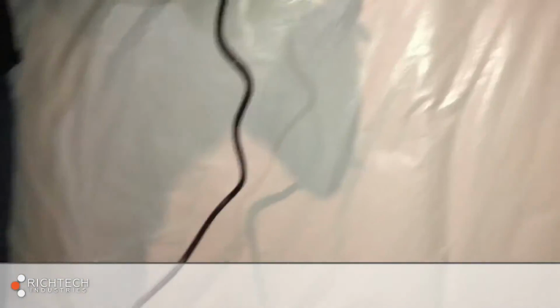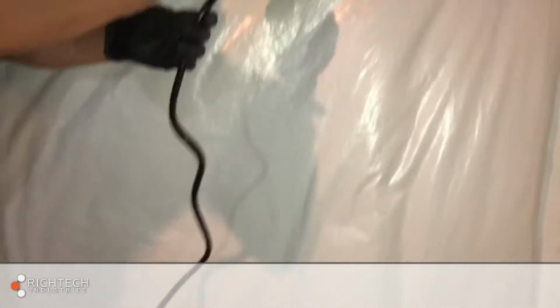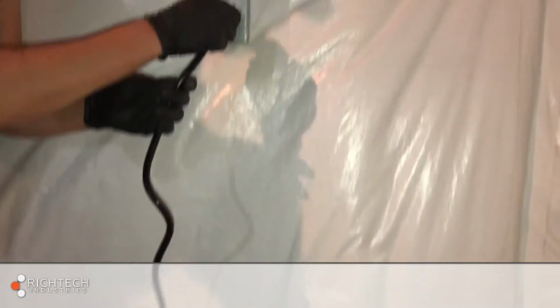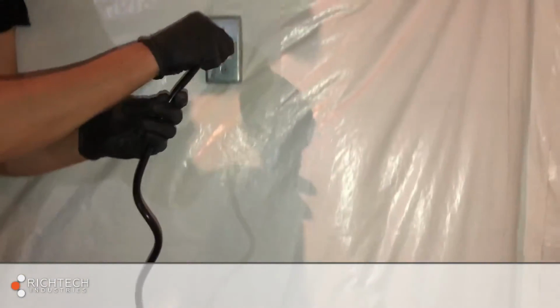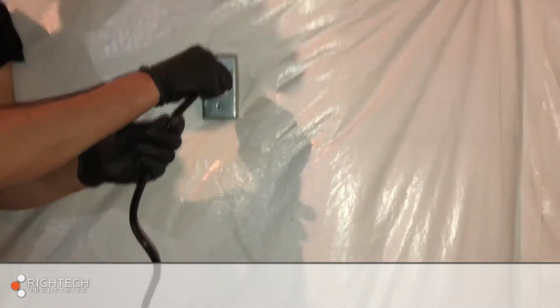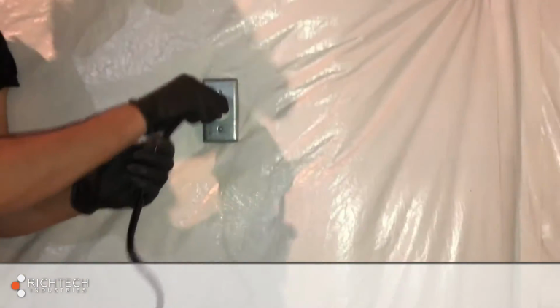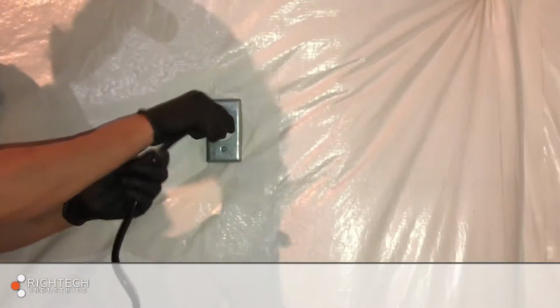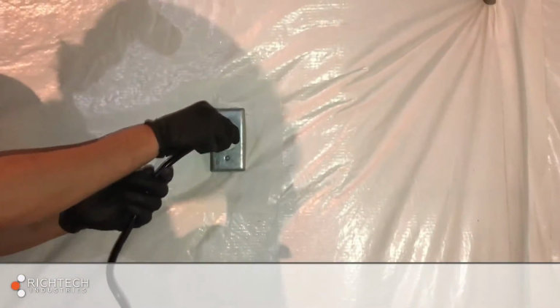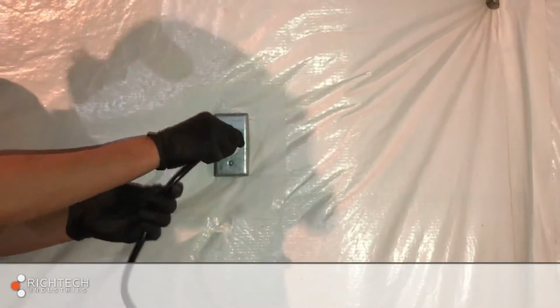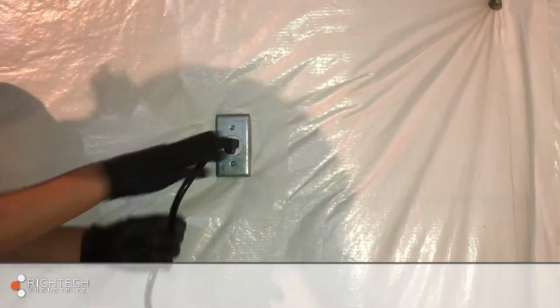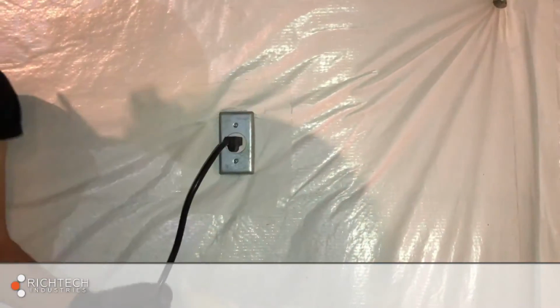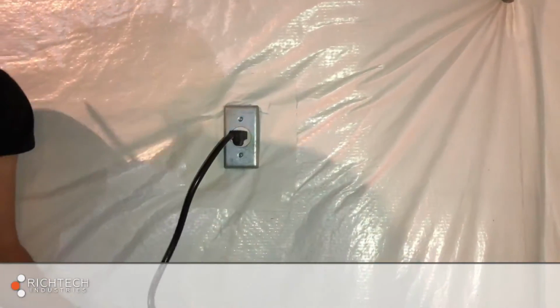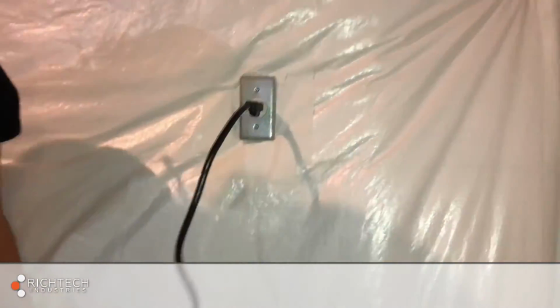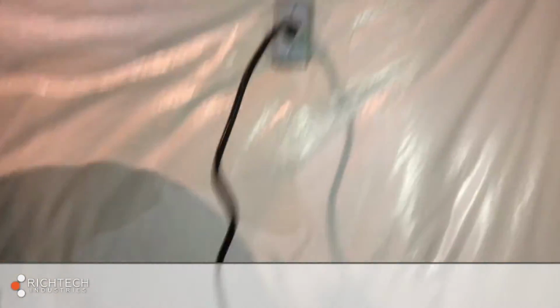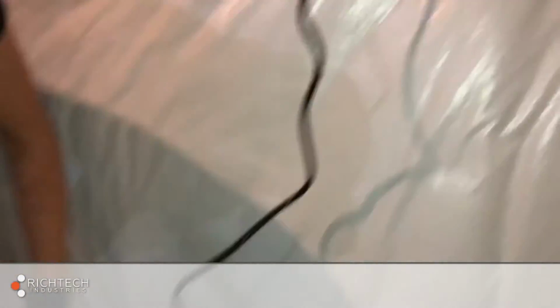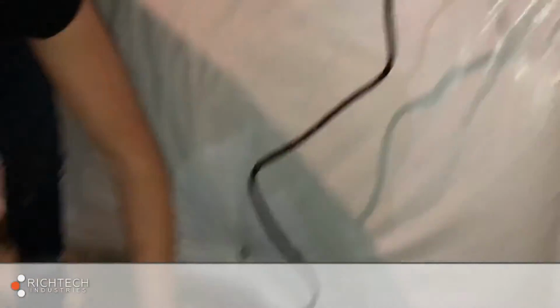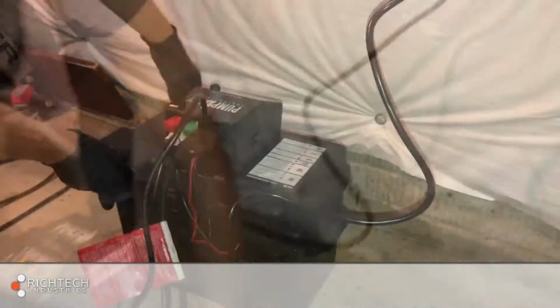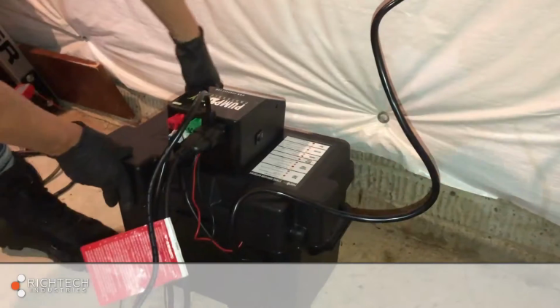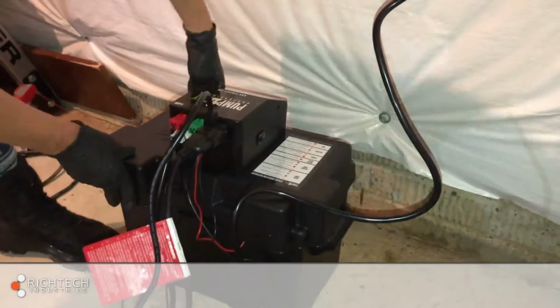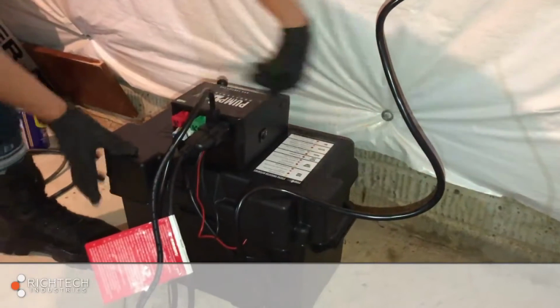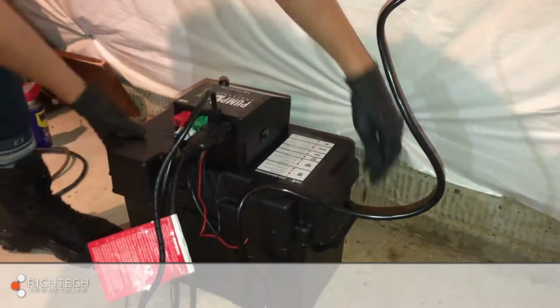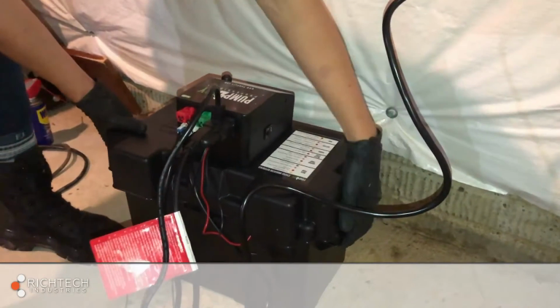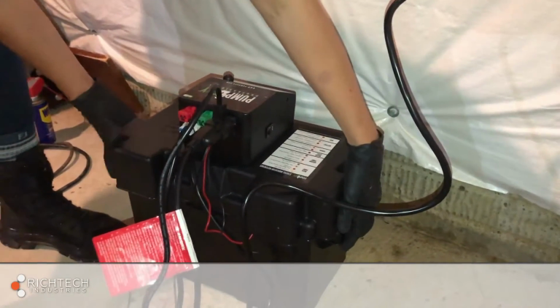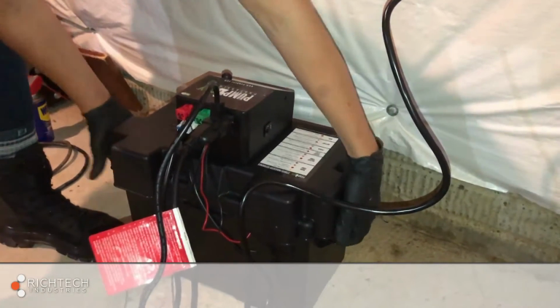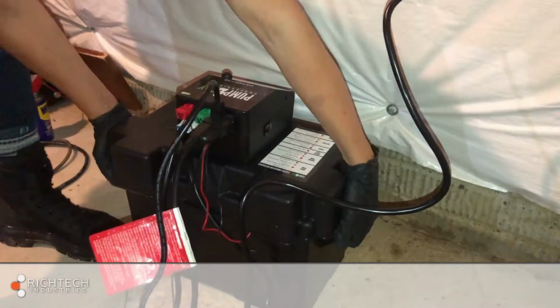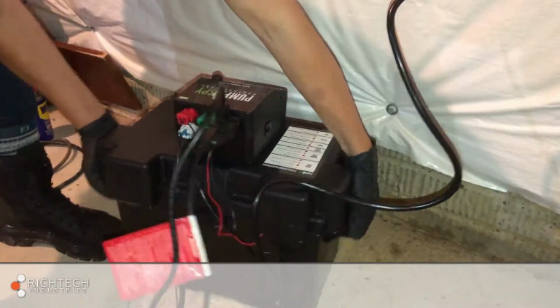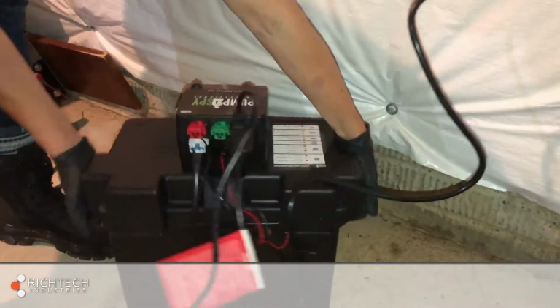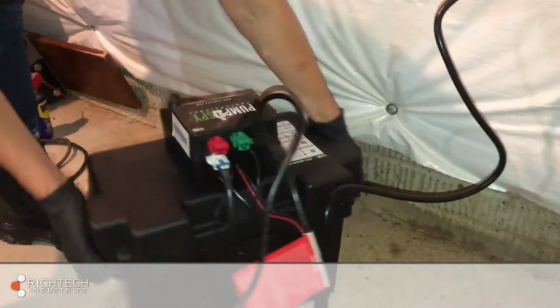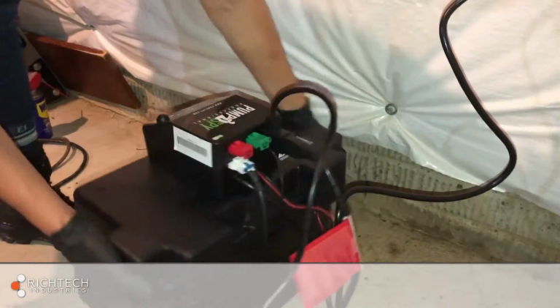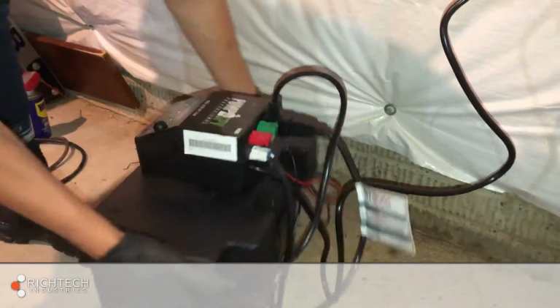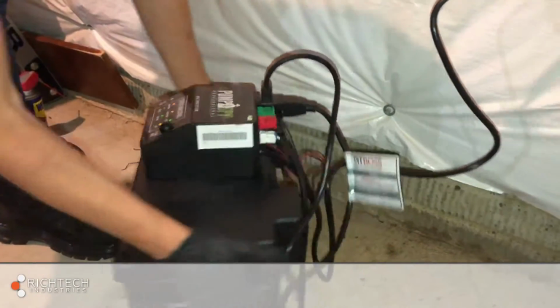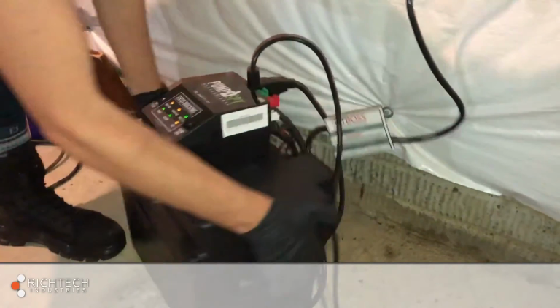Finally, this is most important: the only thing that should be plugged into the wall is the power cord from the PumpSpy controller.